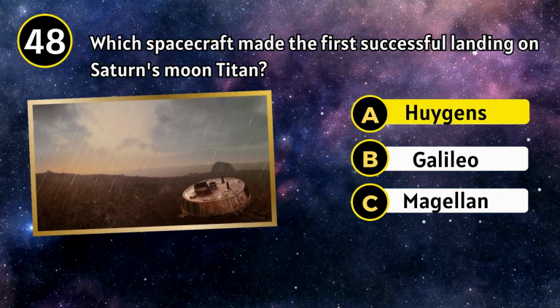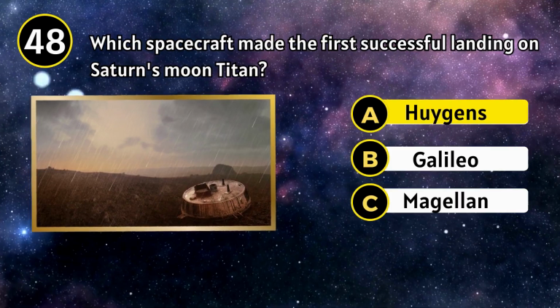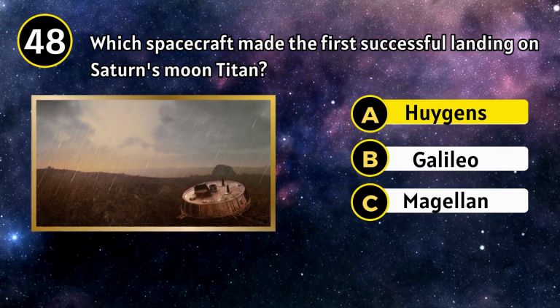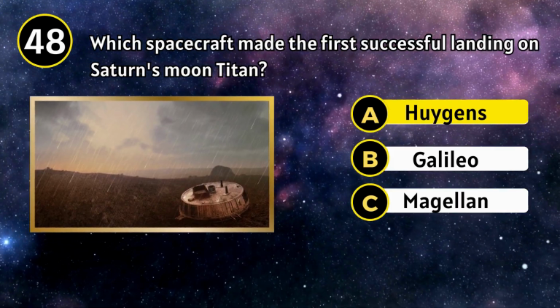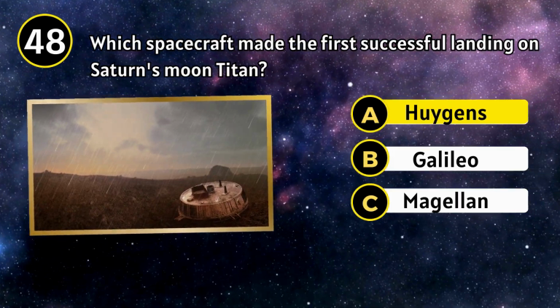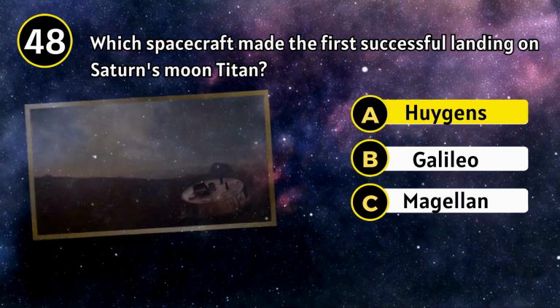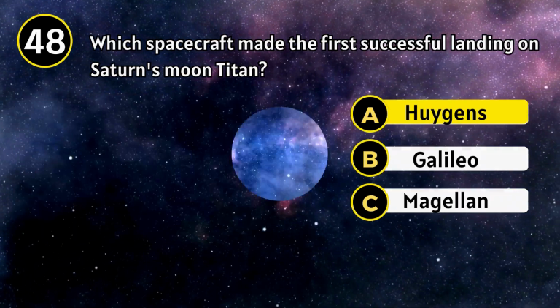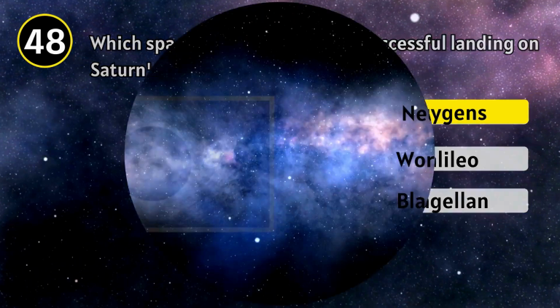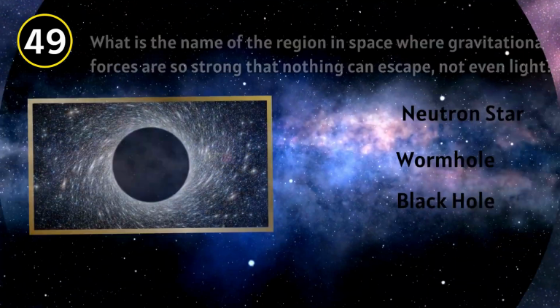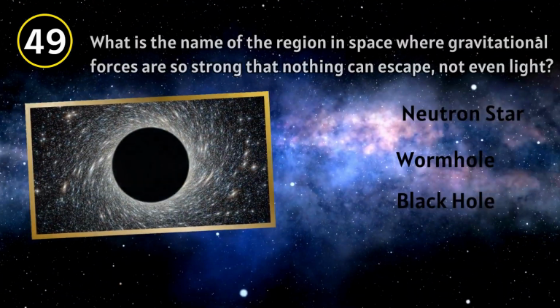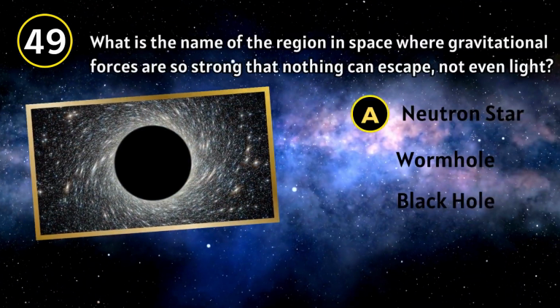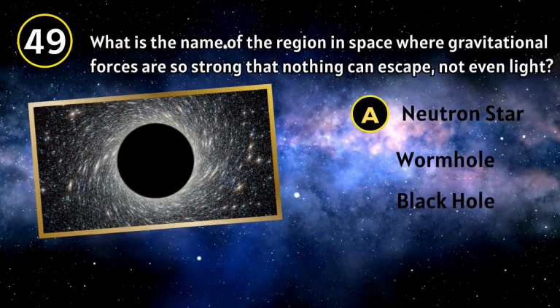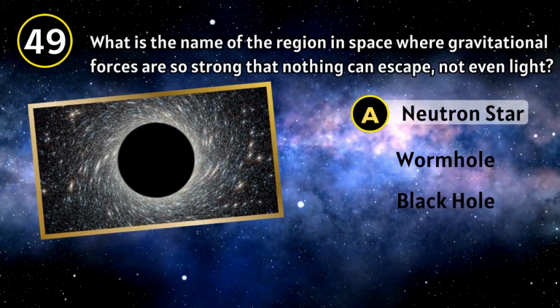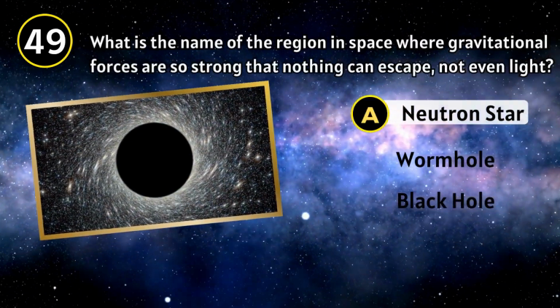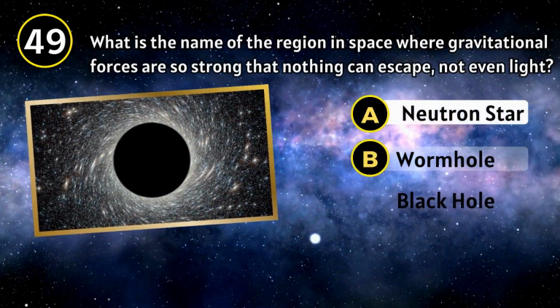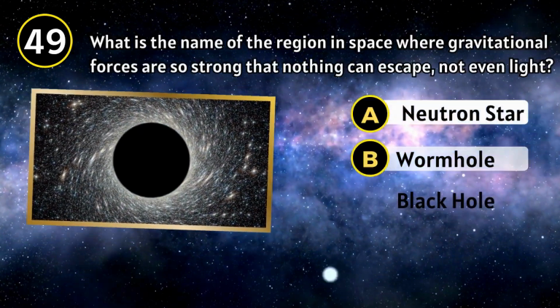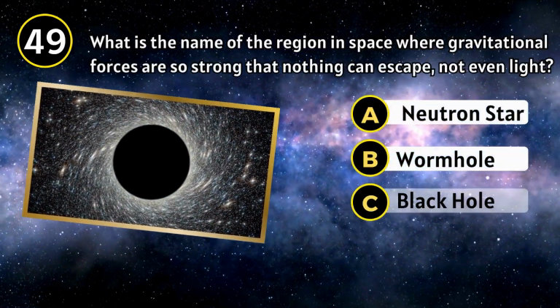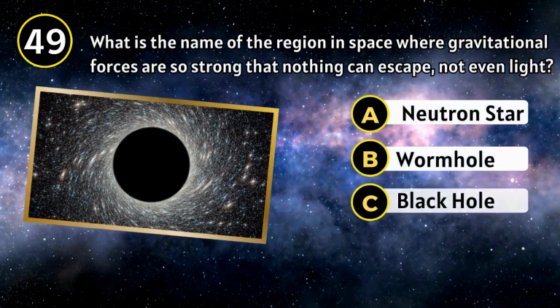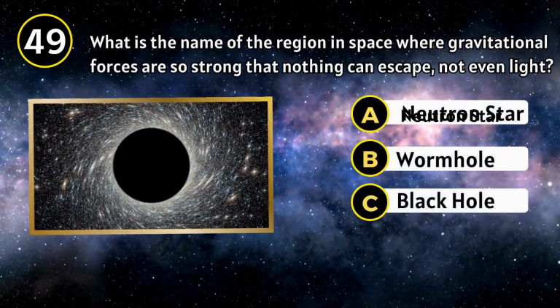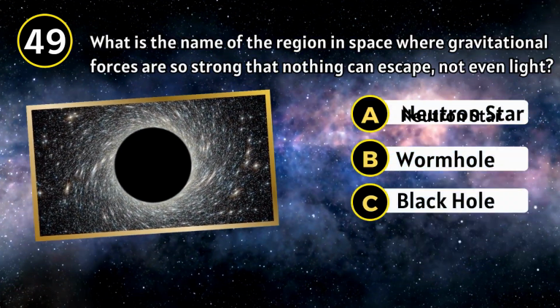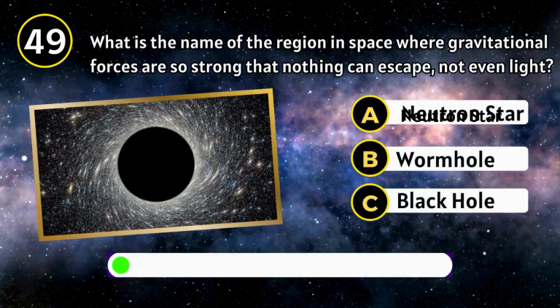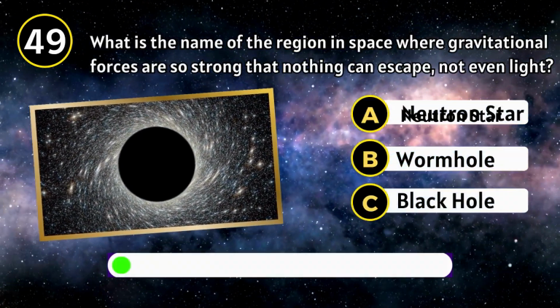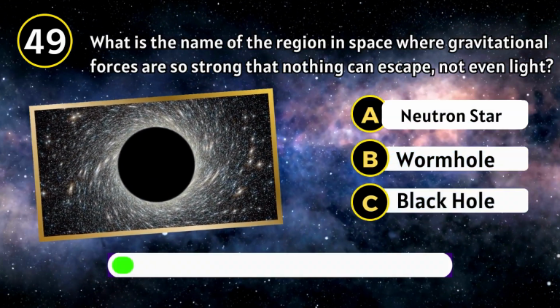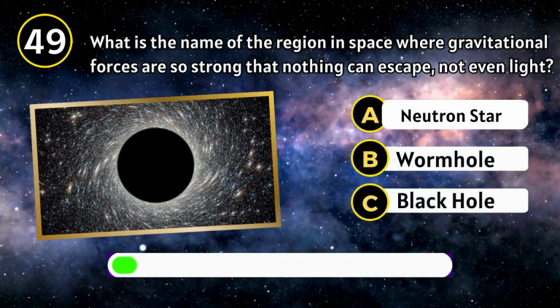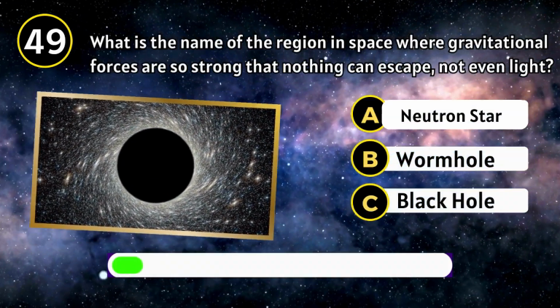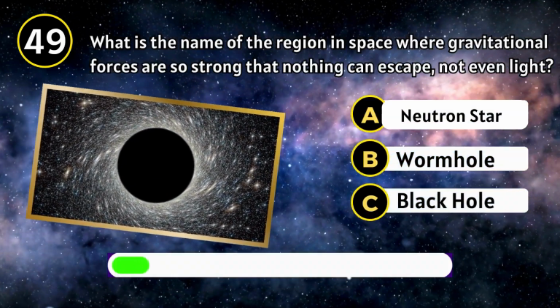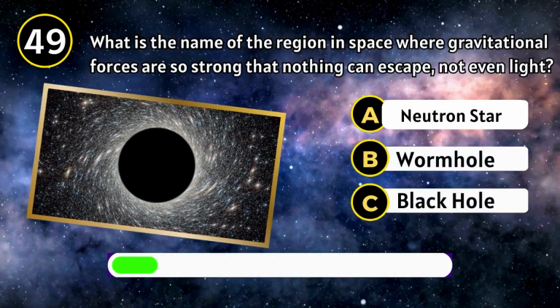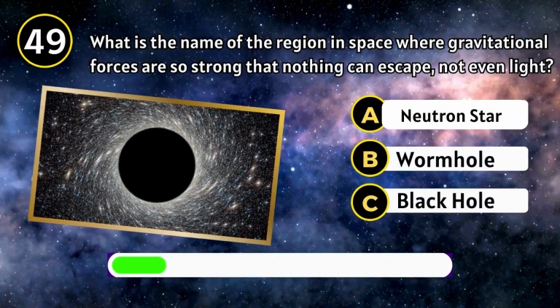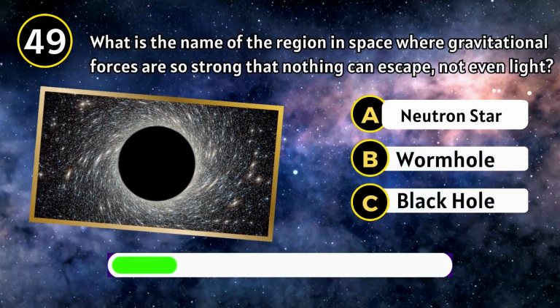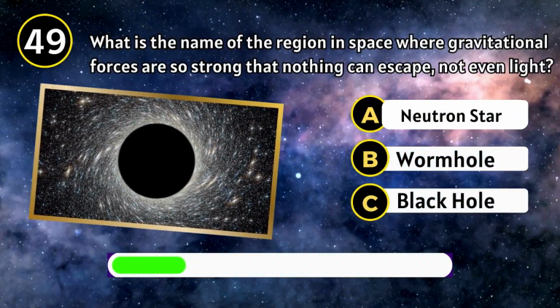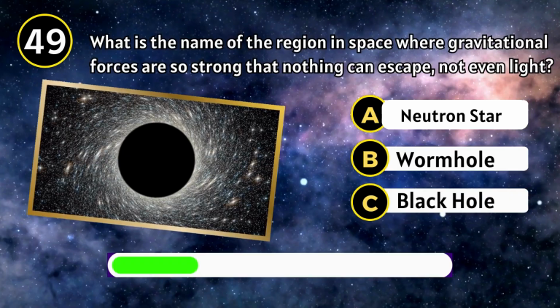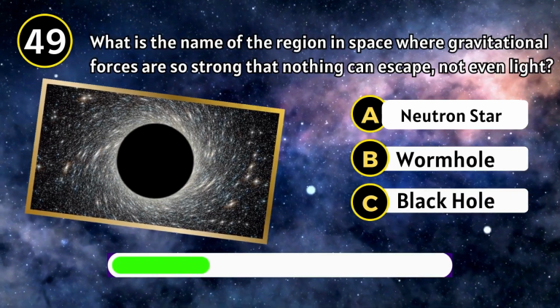Which spacecraft made the first successful landing on Saturn's moon Titan? Huygens.